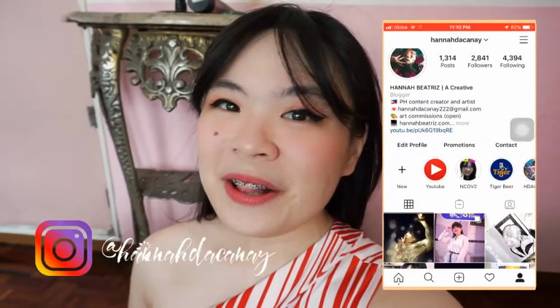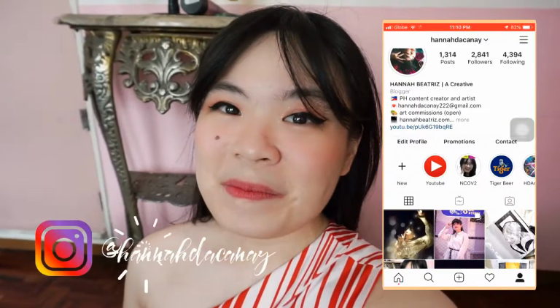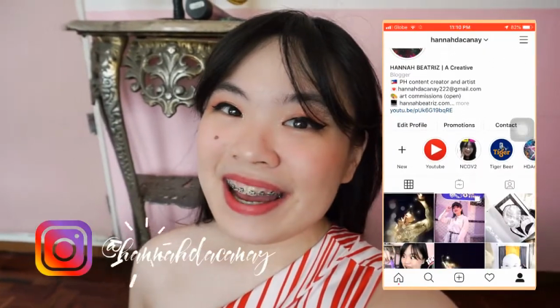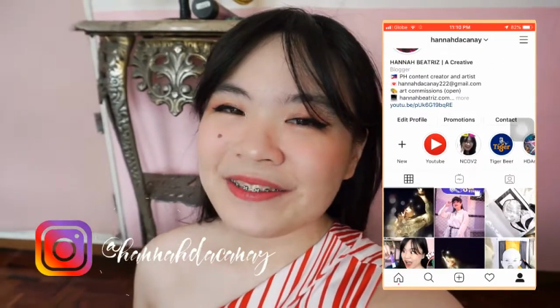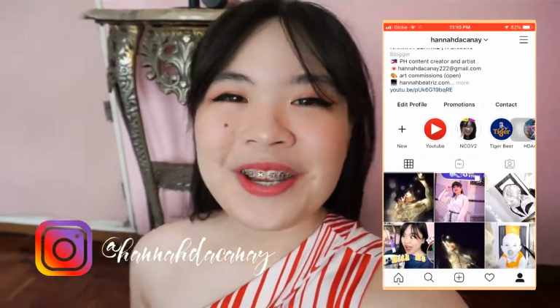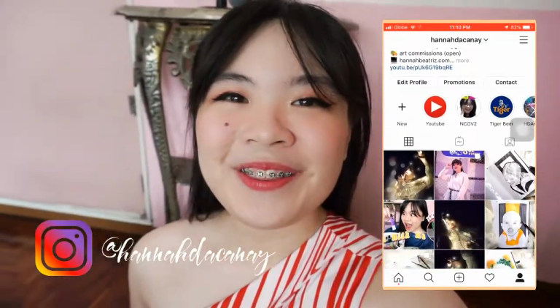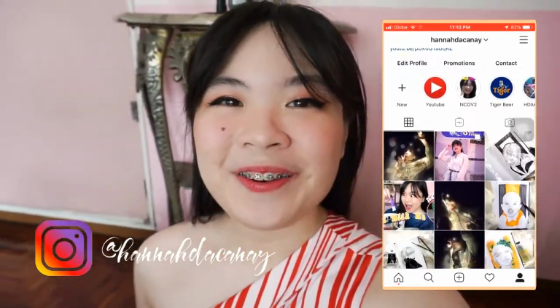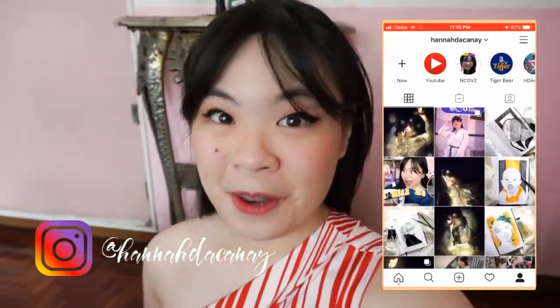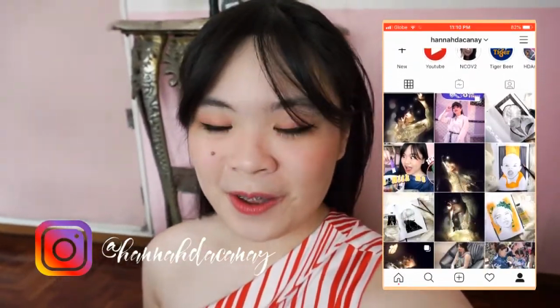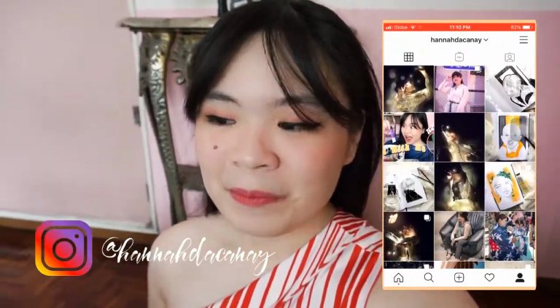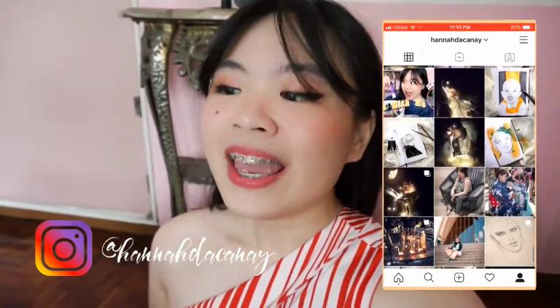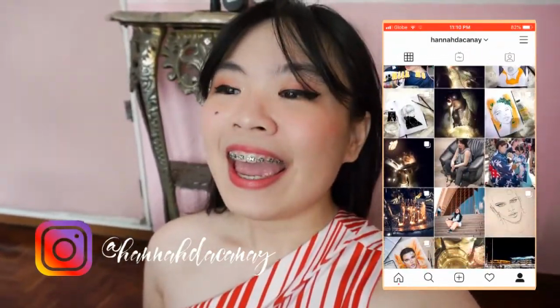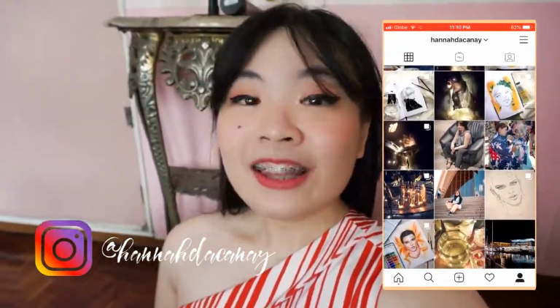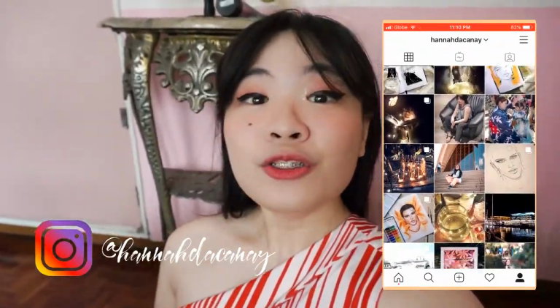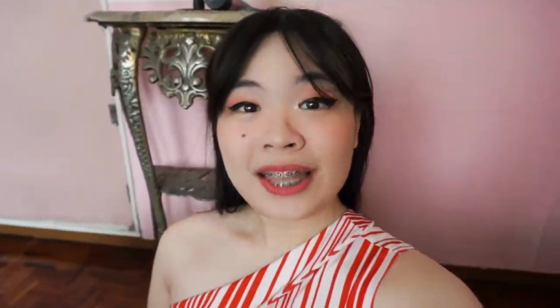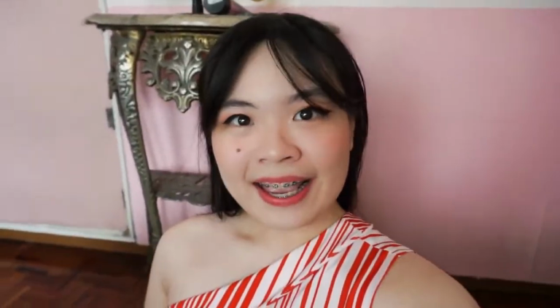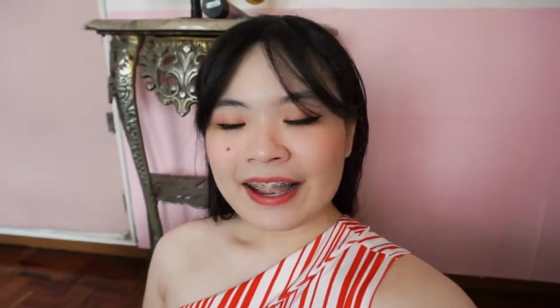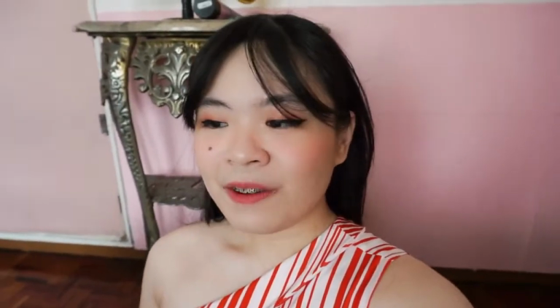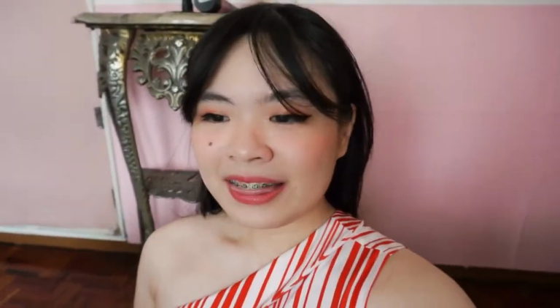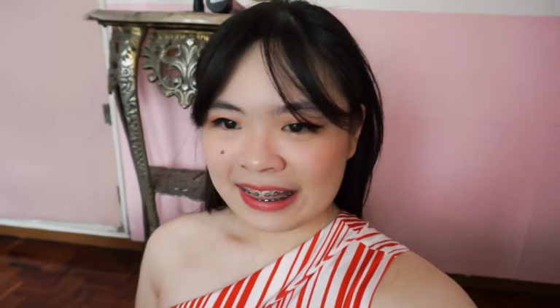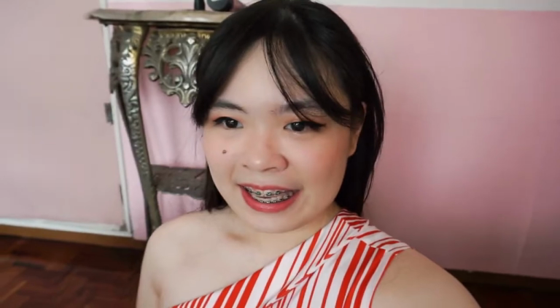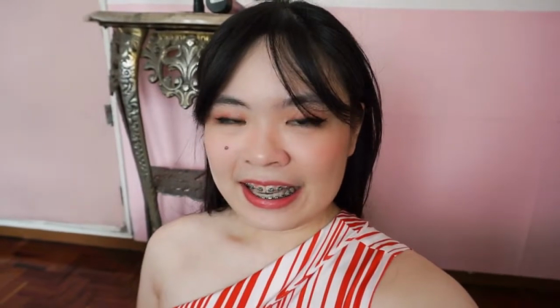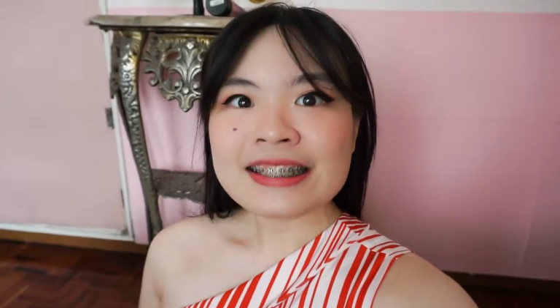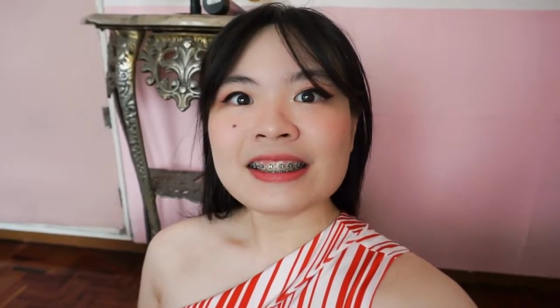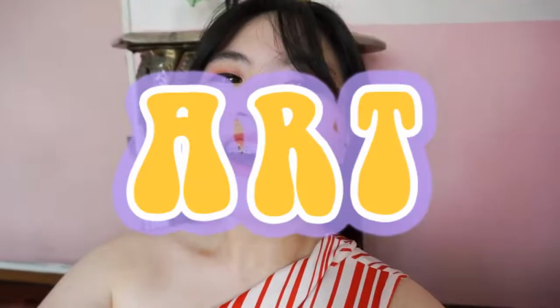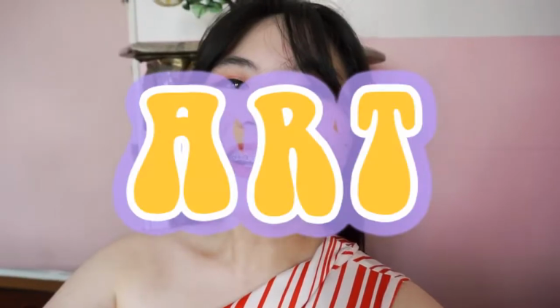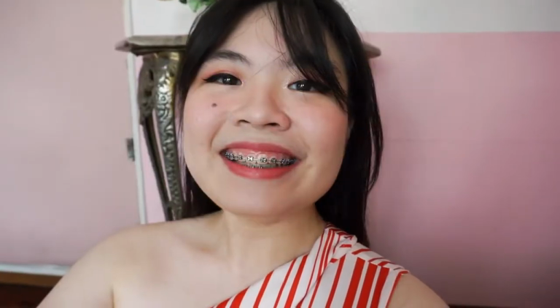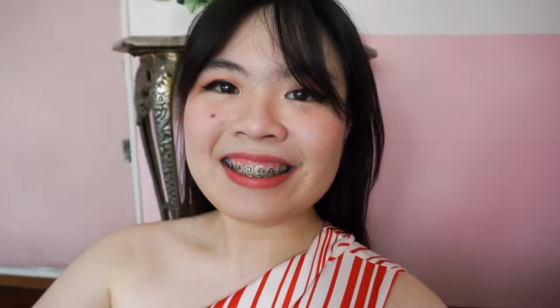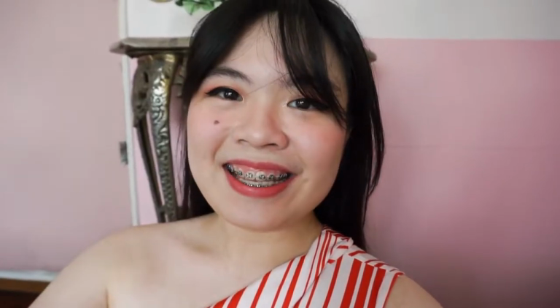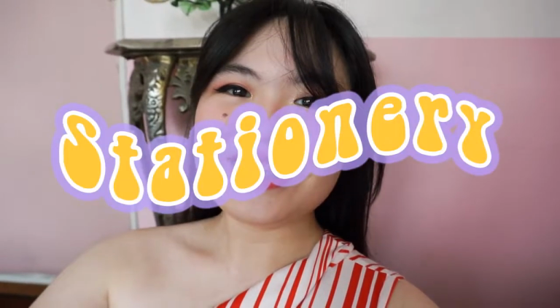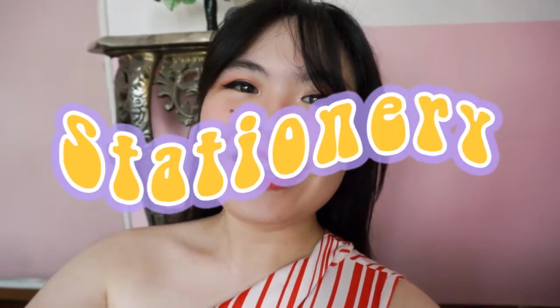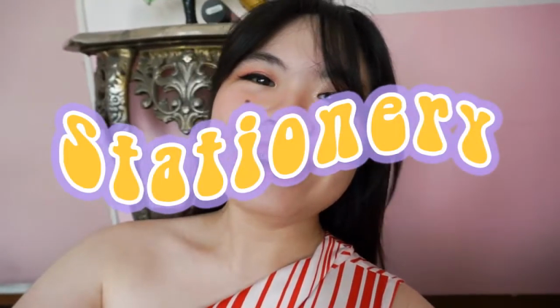Welcome back for another vlog. And today, what we're doing is Art and Stationery.